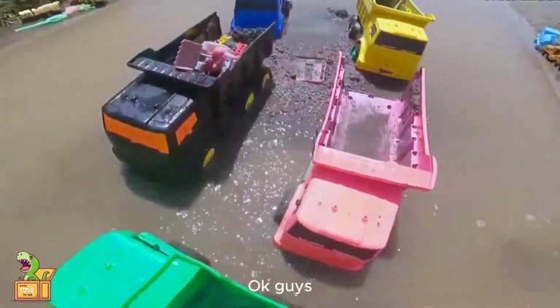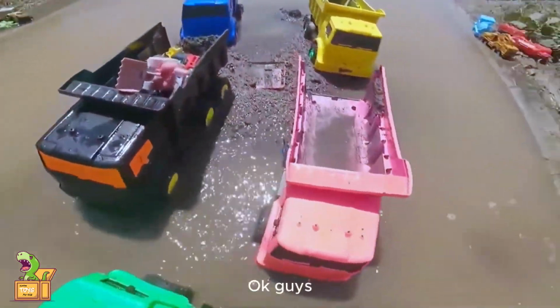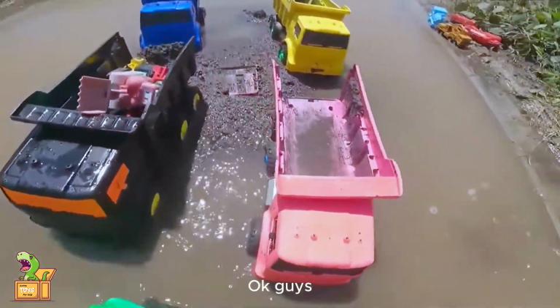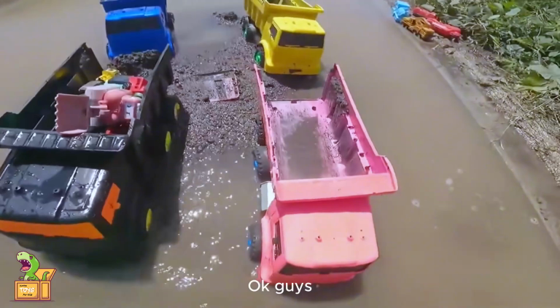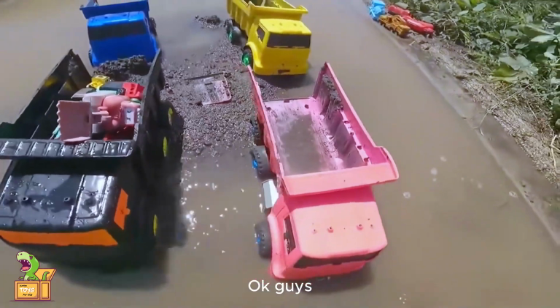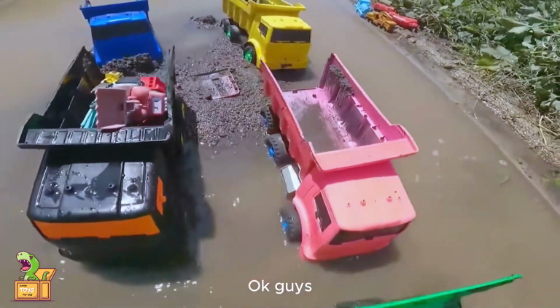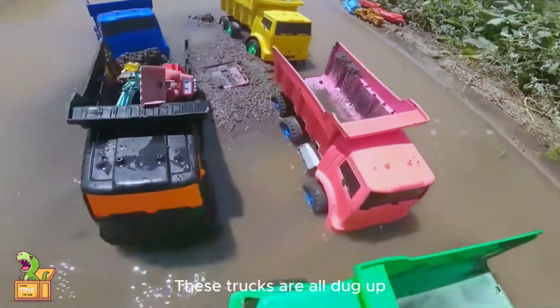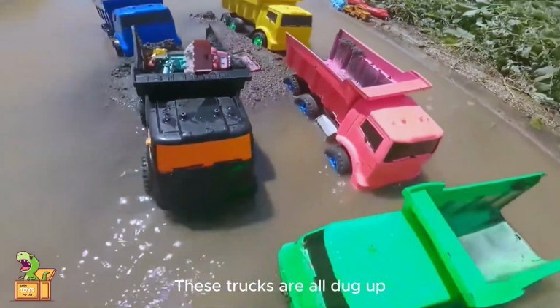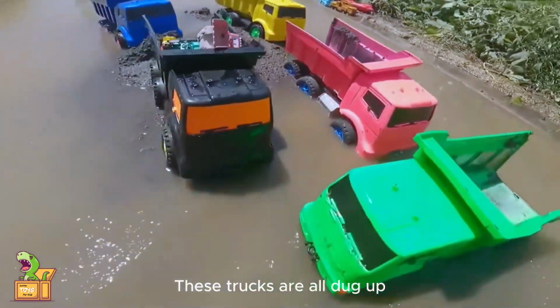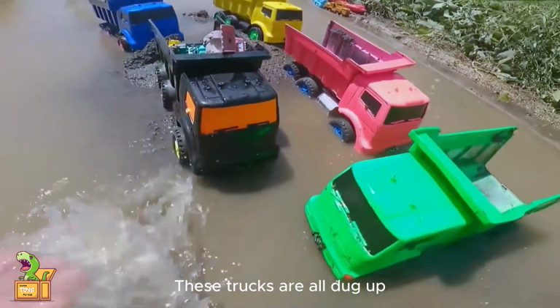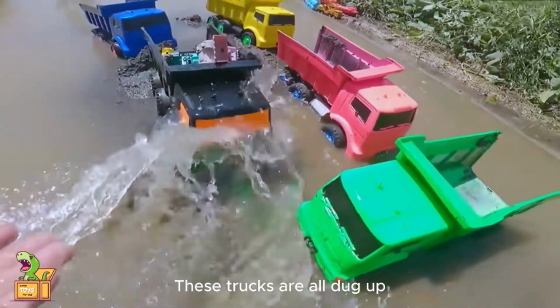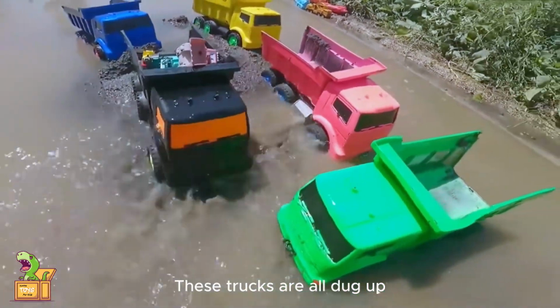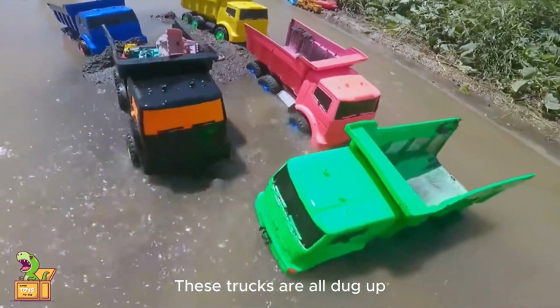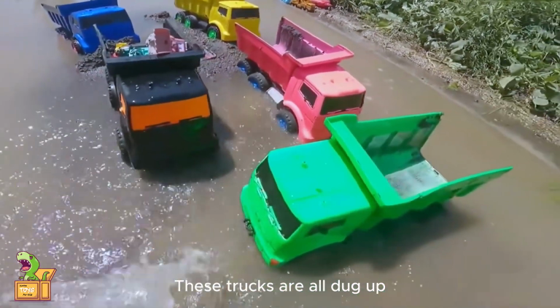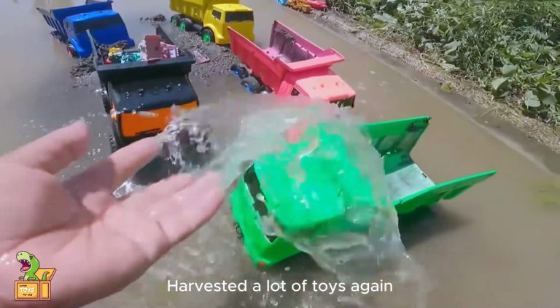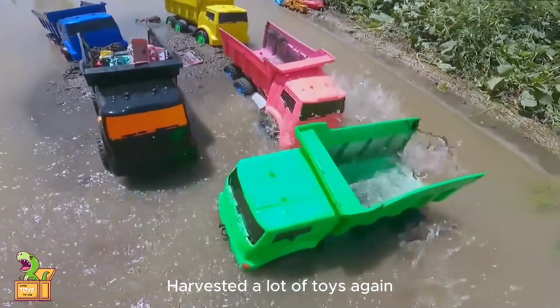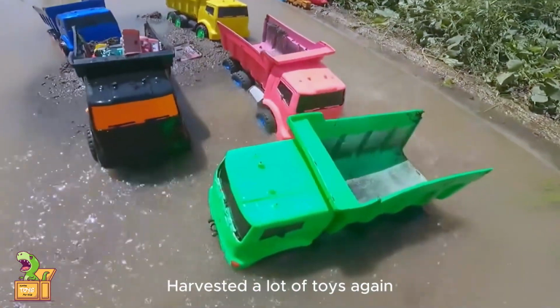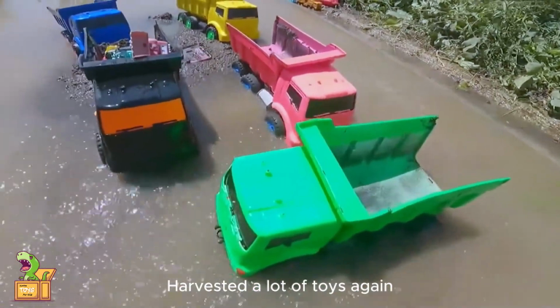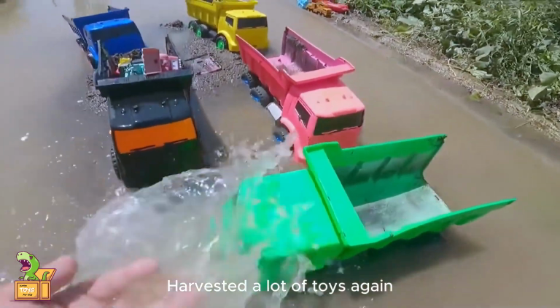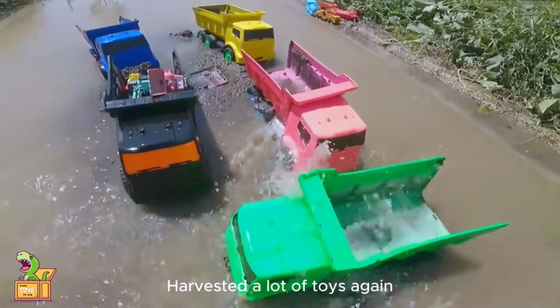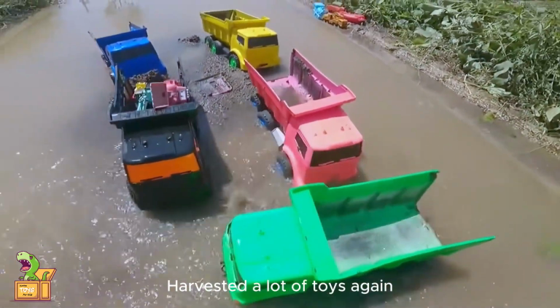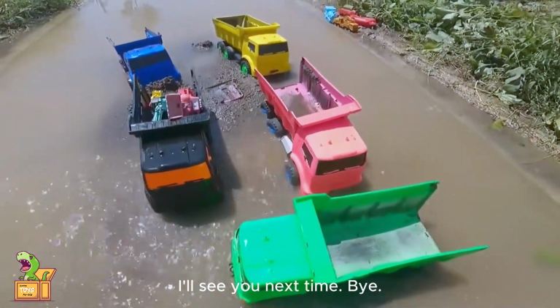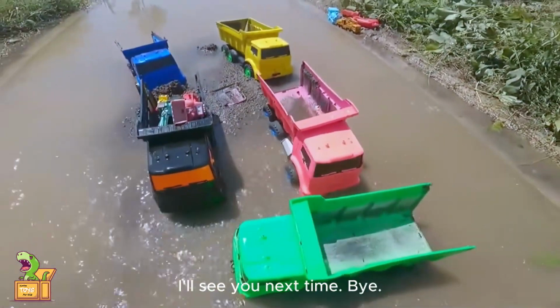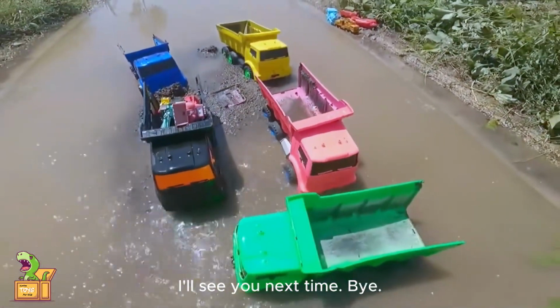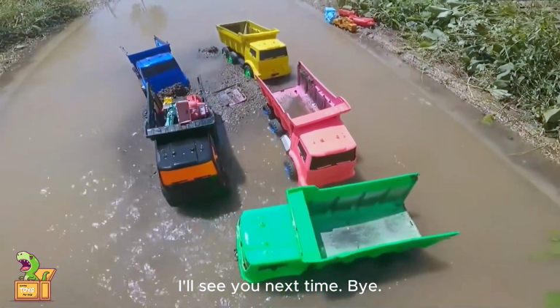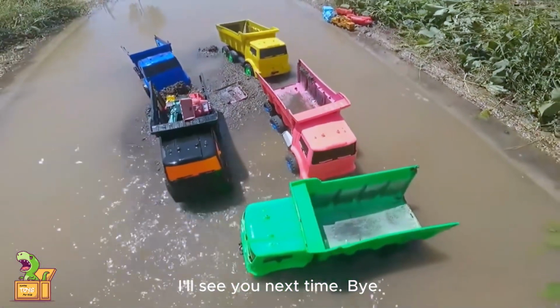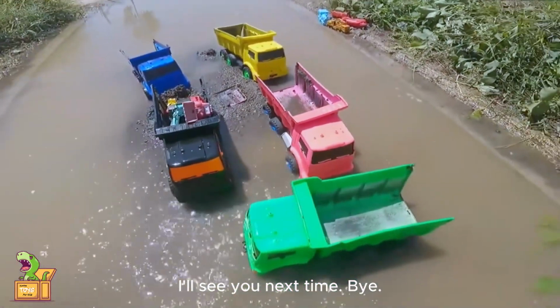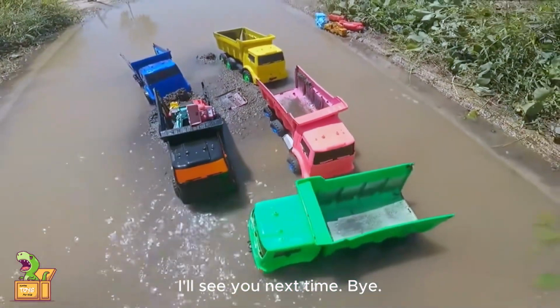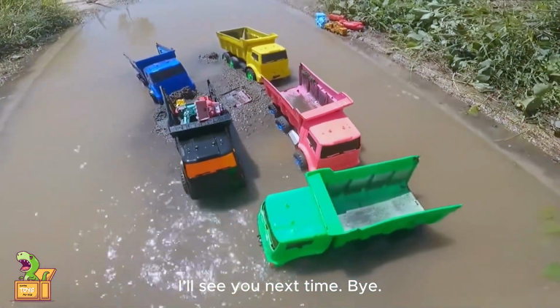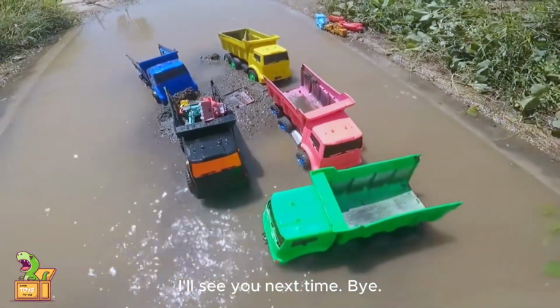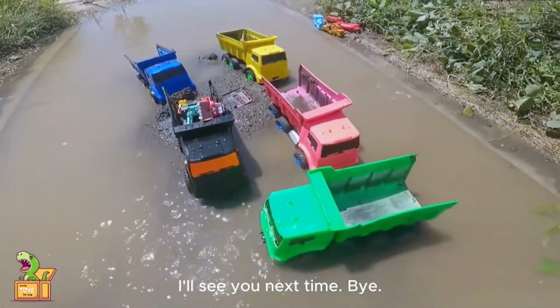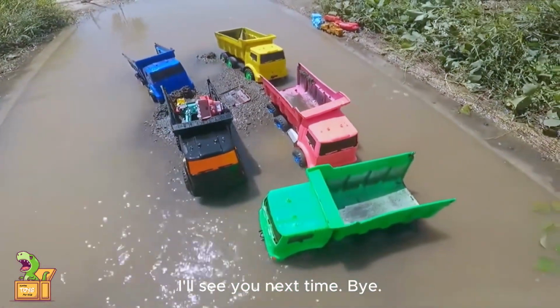Okay guys, these trucks are all dug up. We harvested a lot of toys again. I'll see you next time — bye!